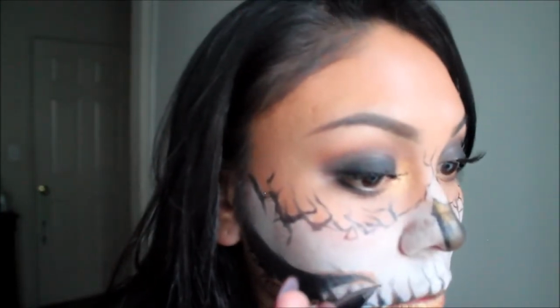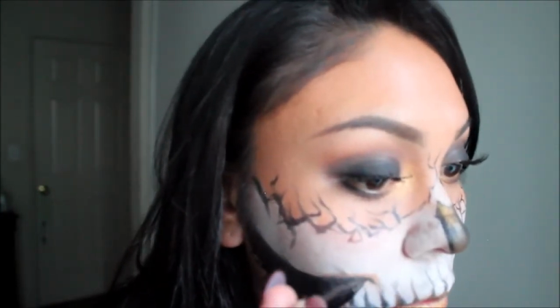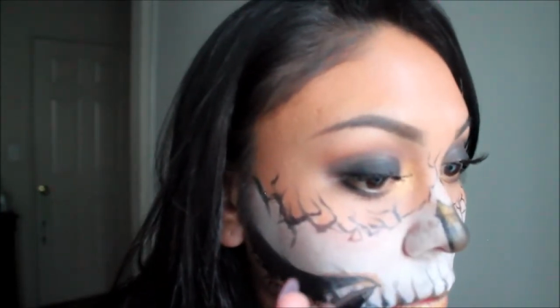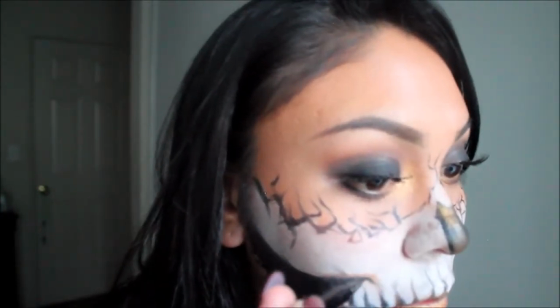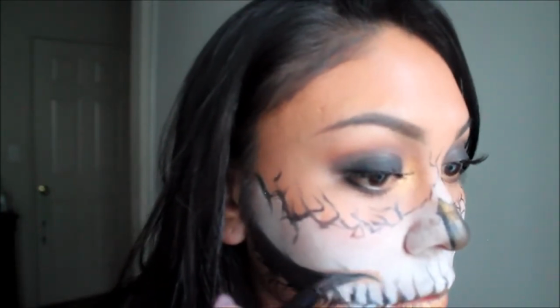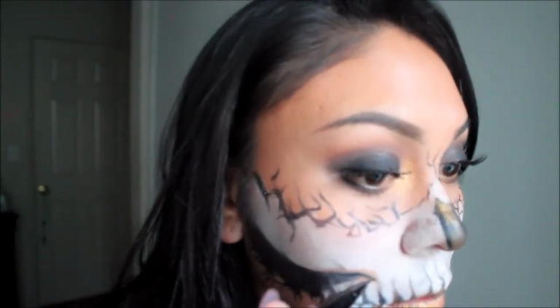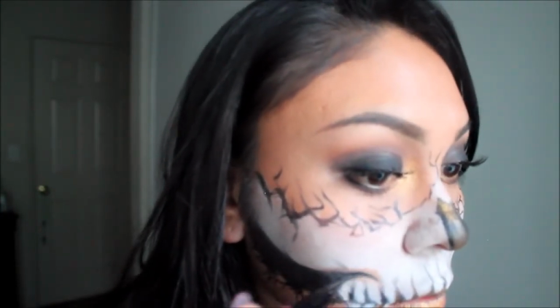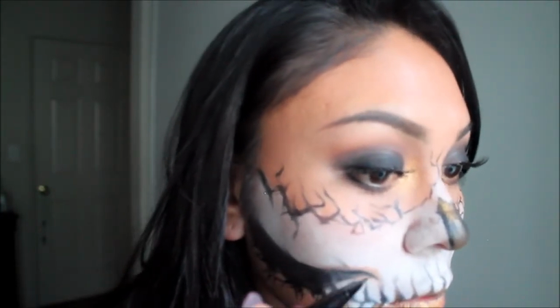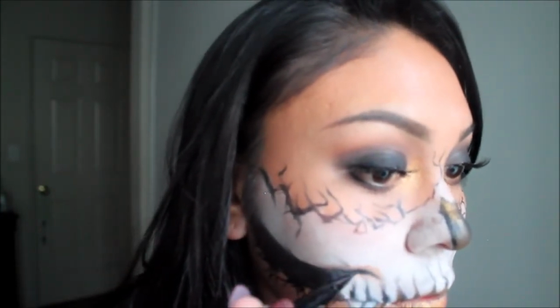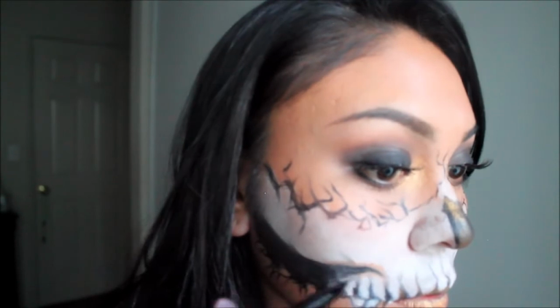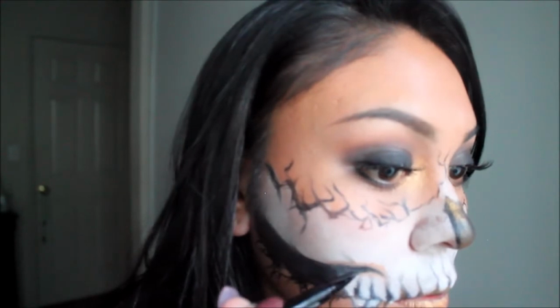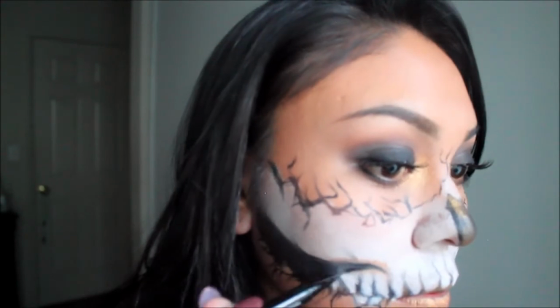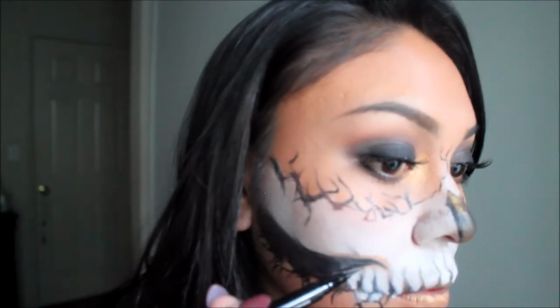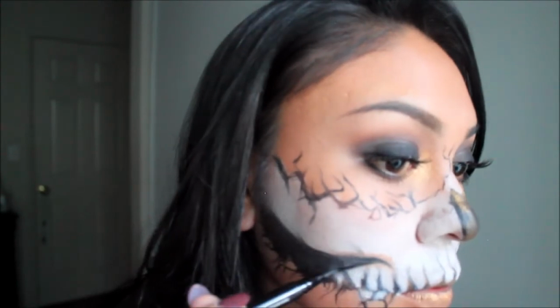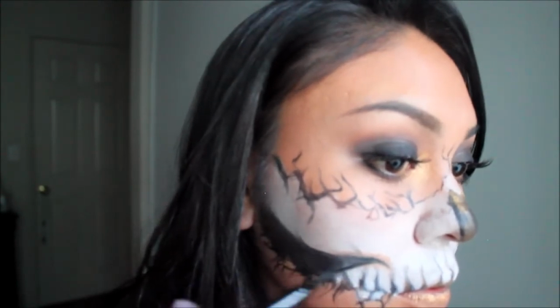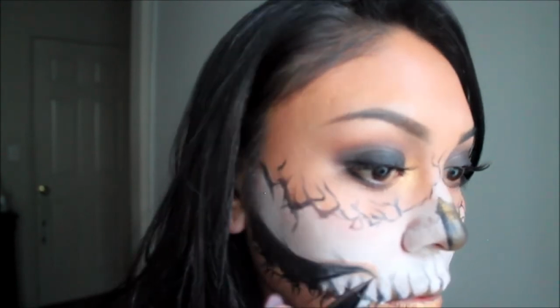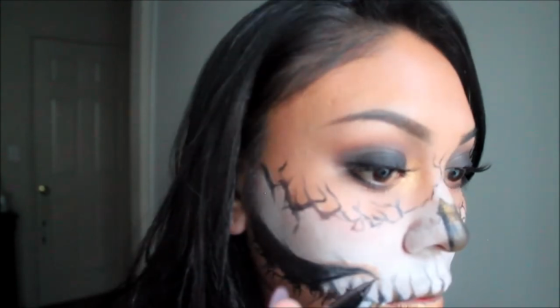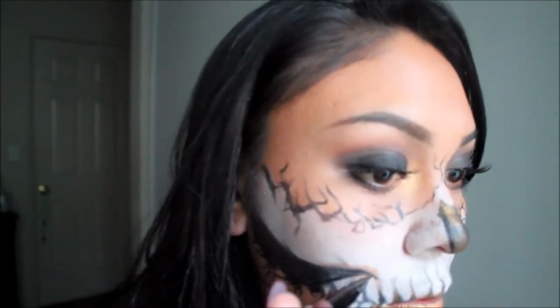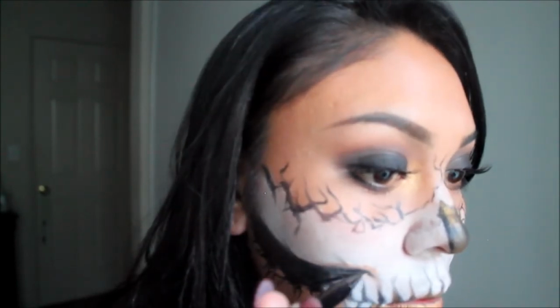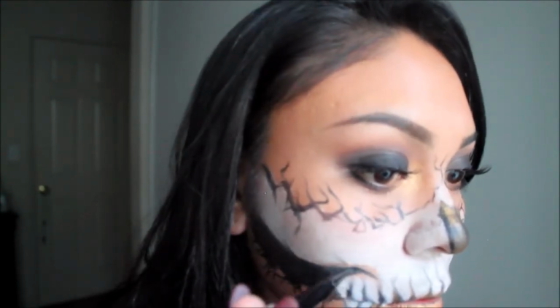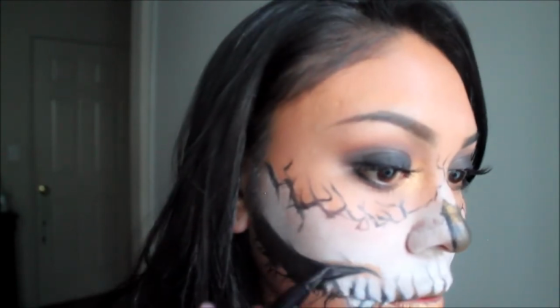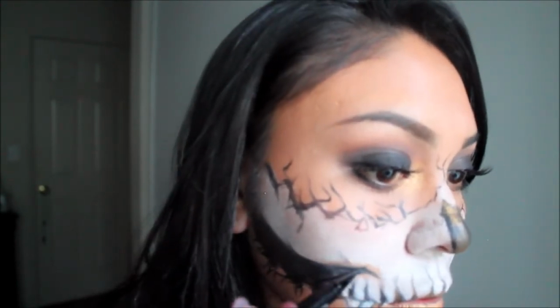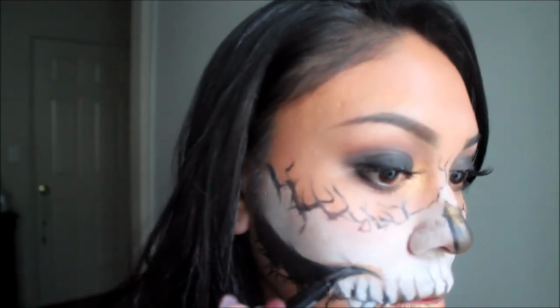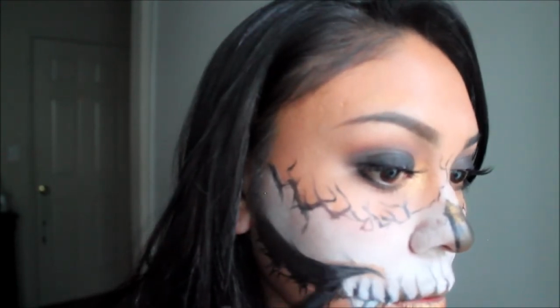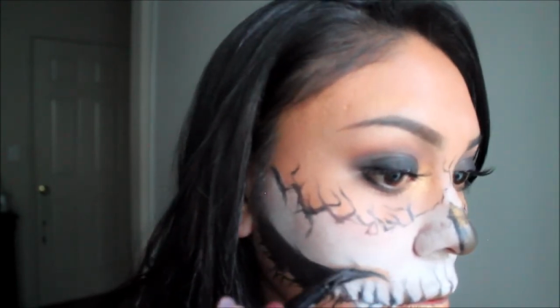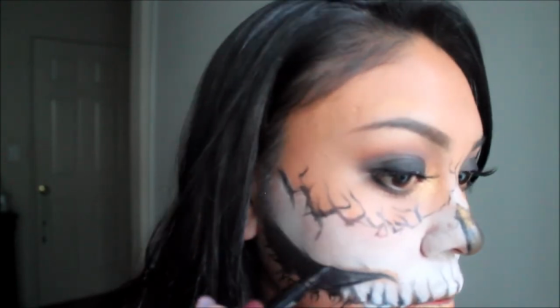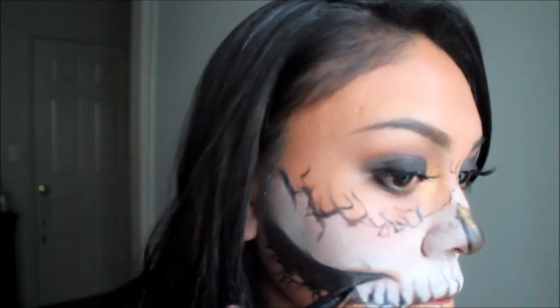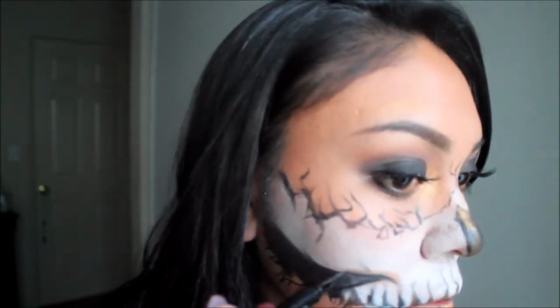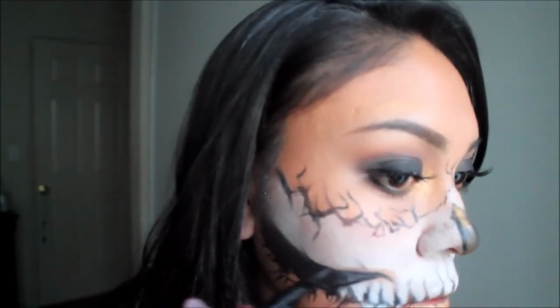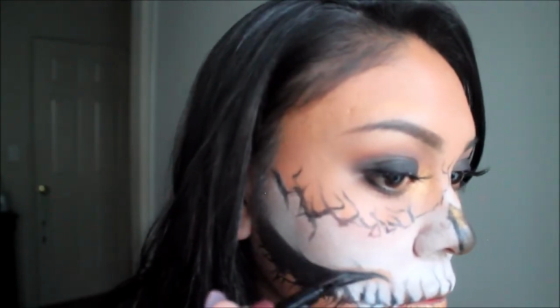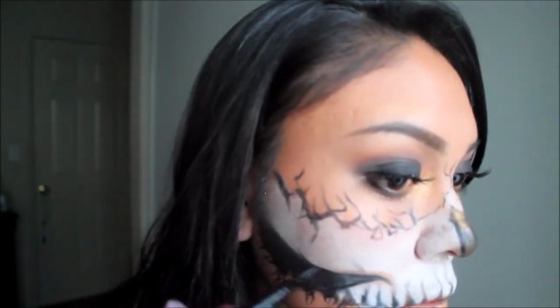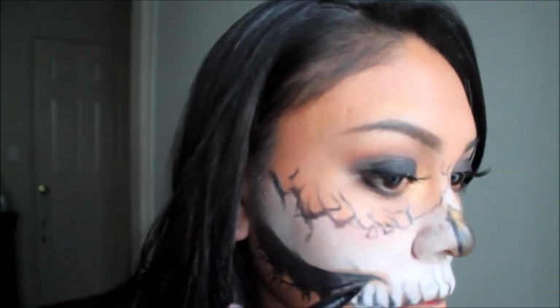Once again with the liquid liner, I'm going to sharpen the edges of the bottom of my cheekbones.